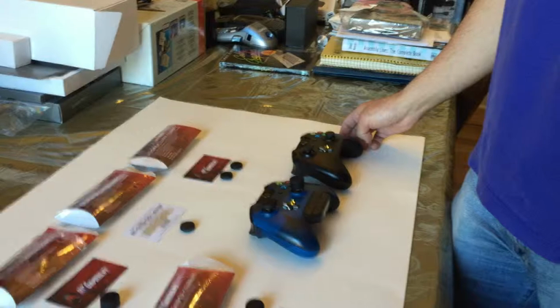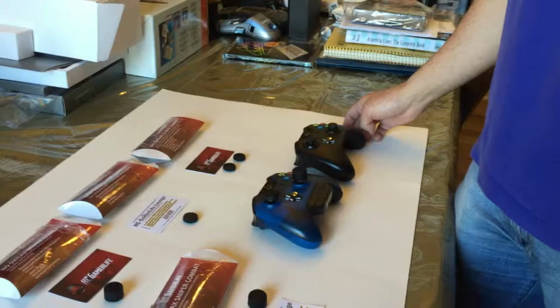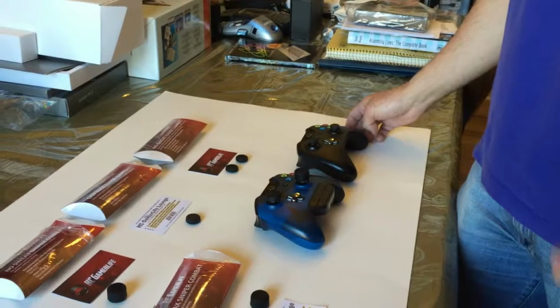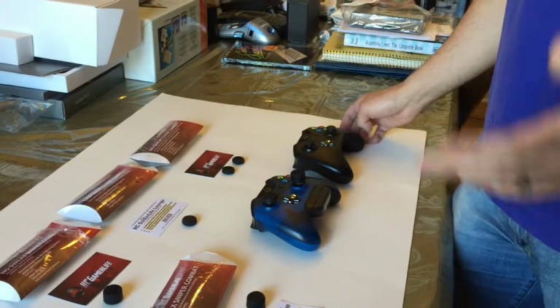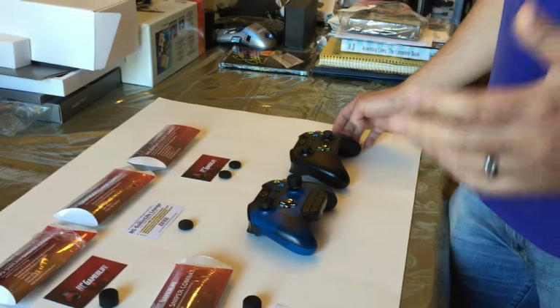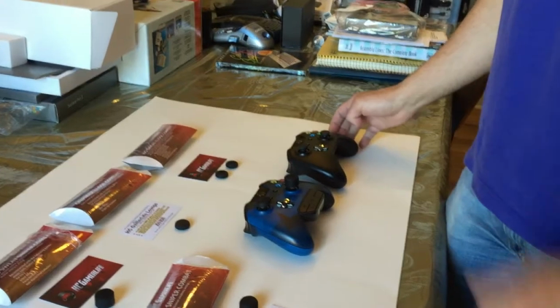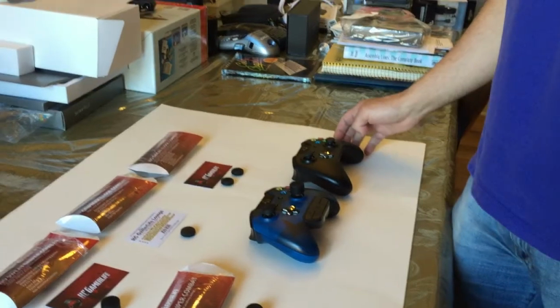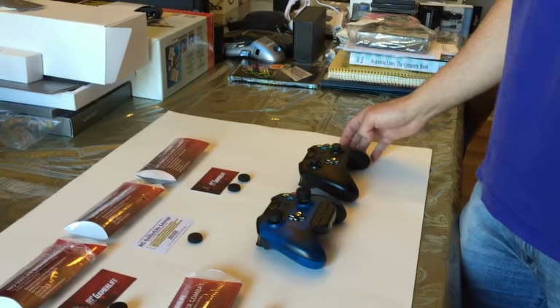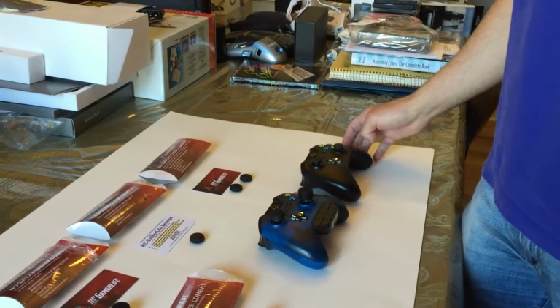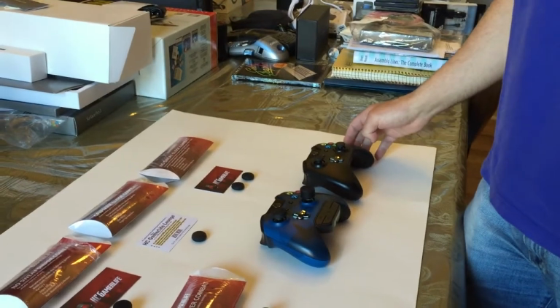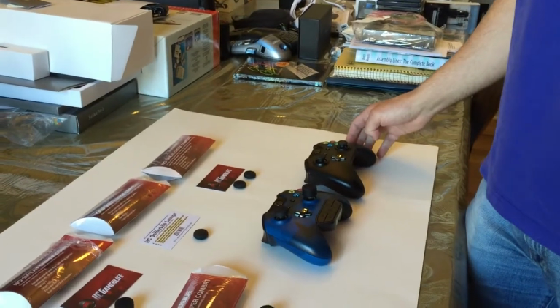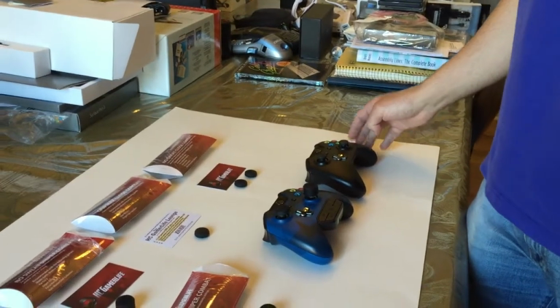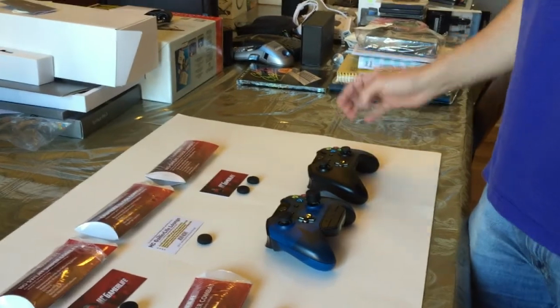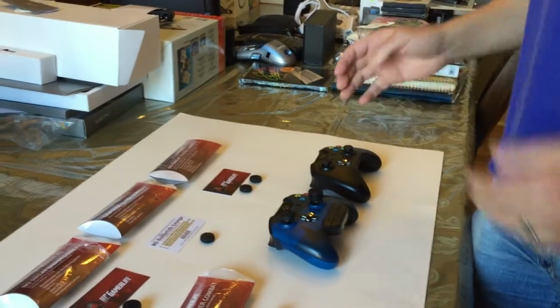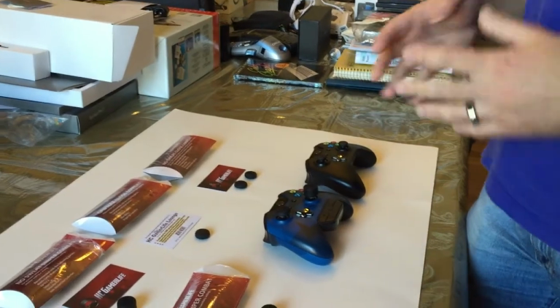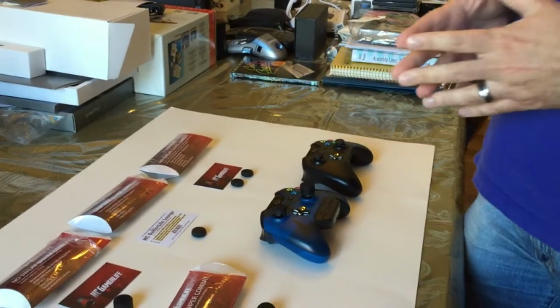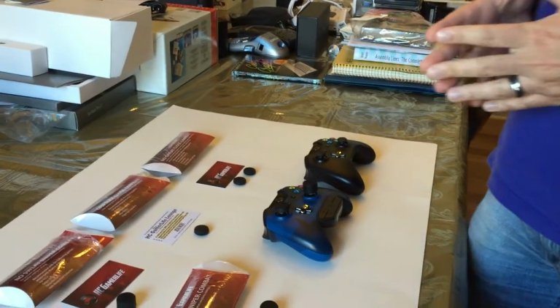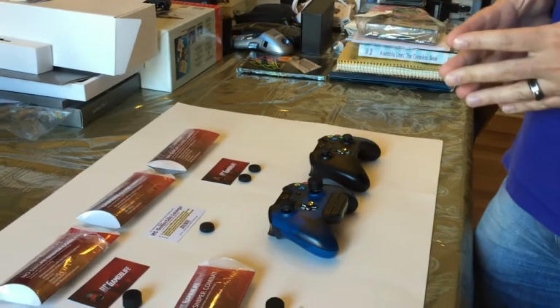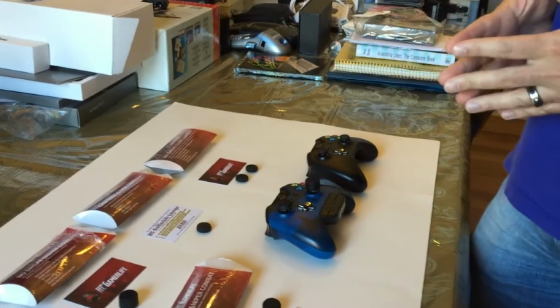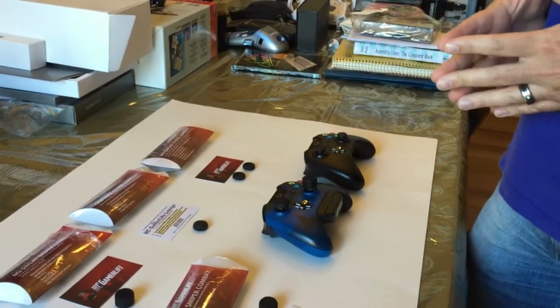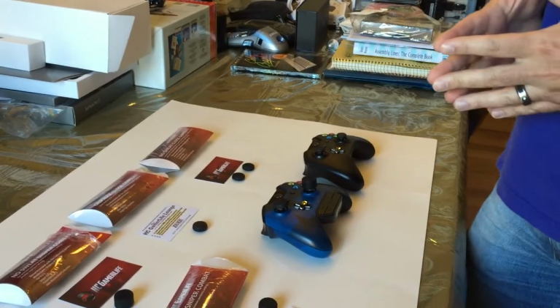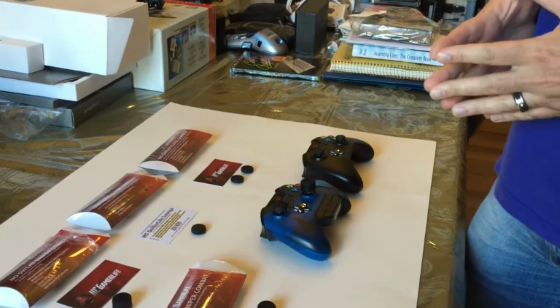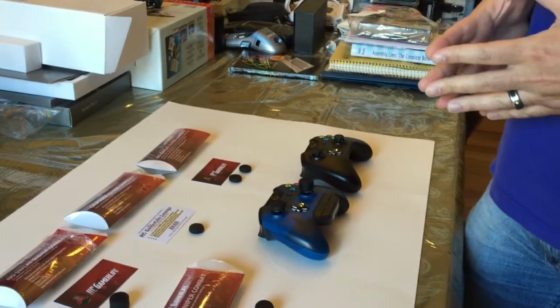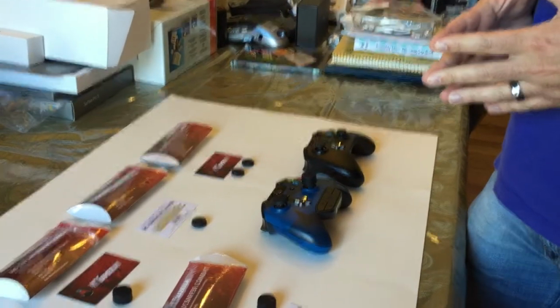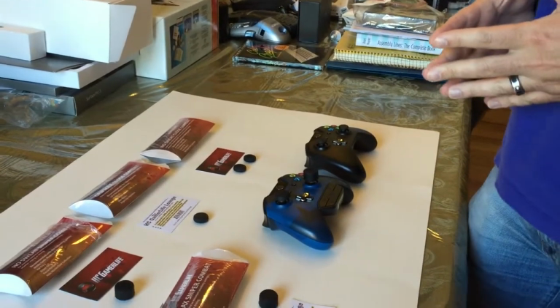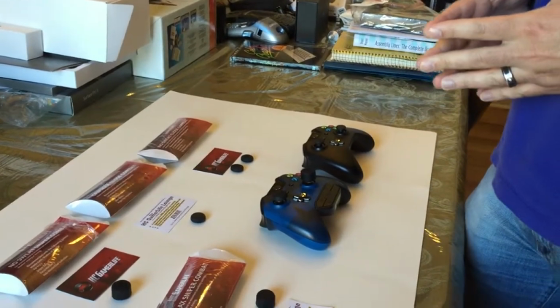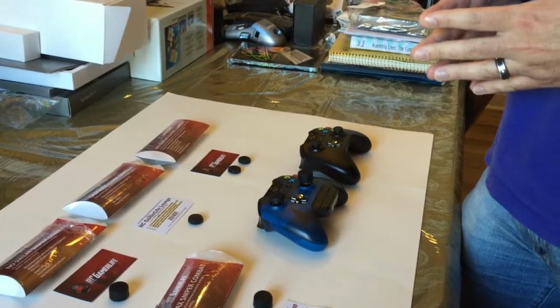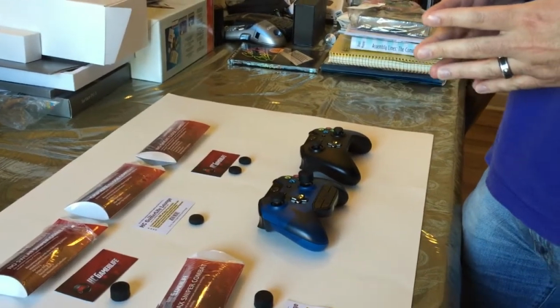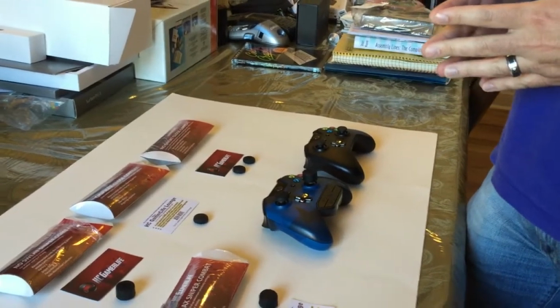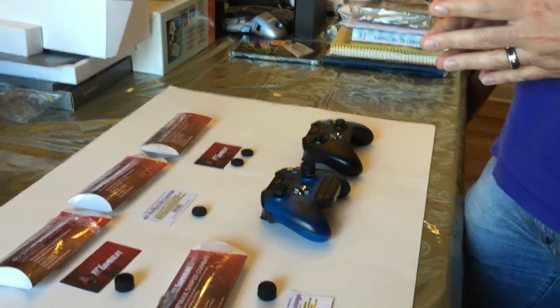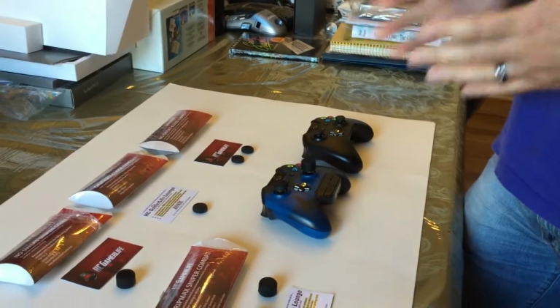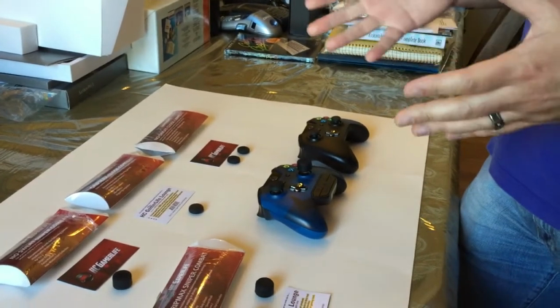Hi, this is Bill O'Judis with Armchair Arcade. Today I'm taking a look at the HC GamerLife grips.